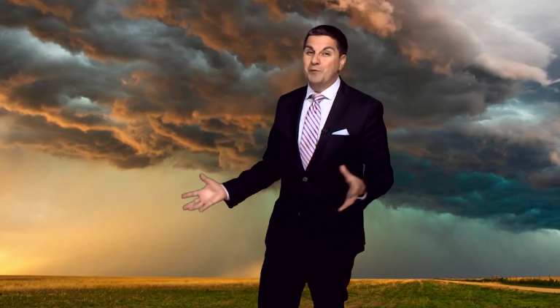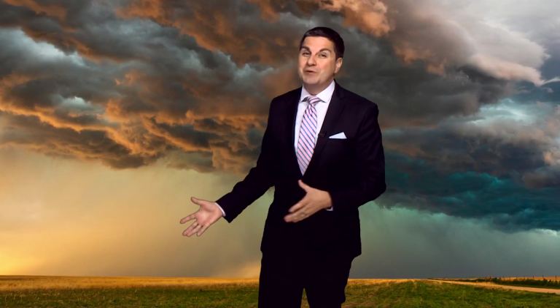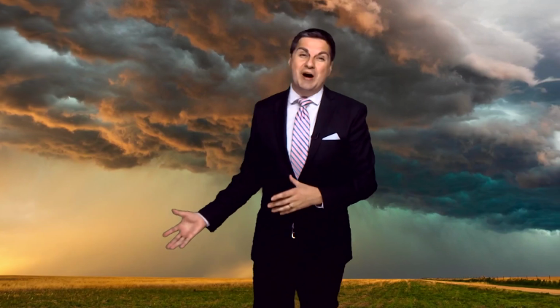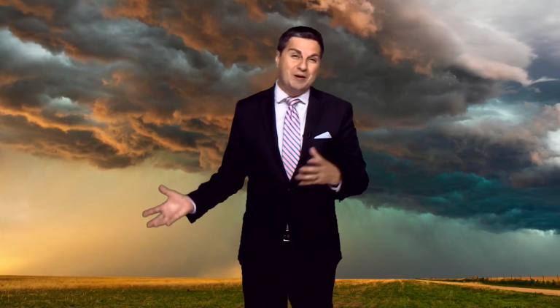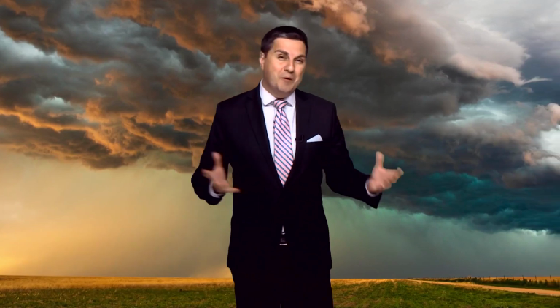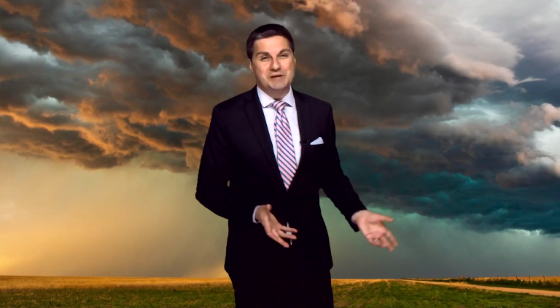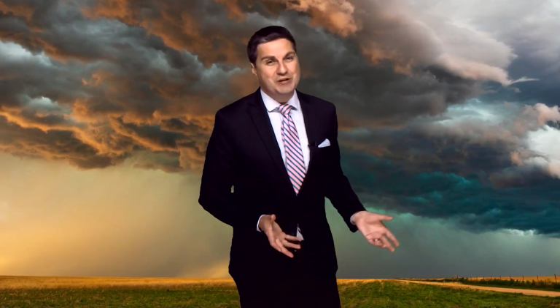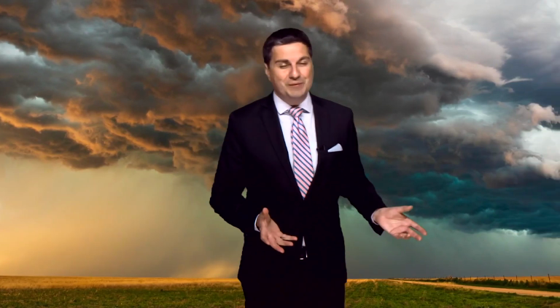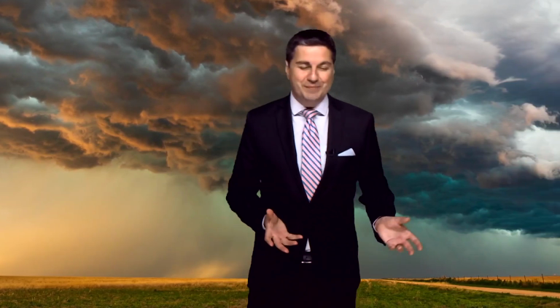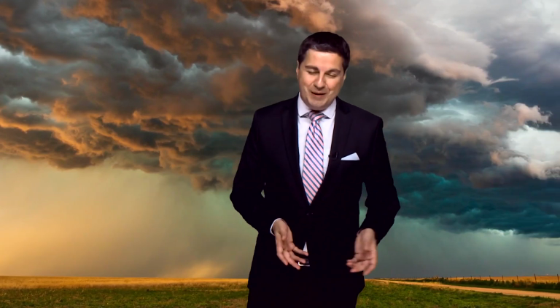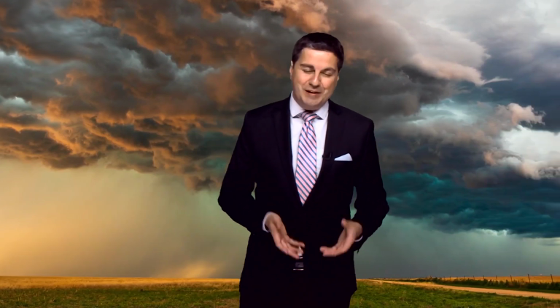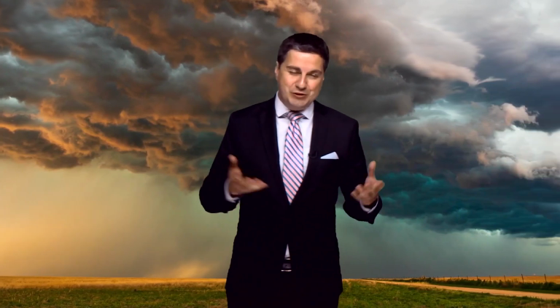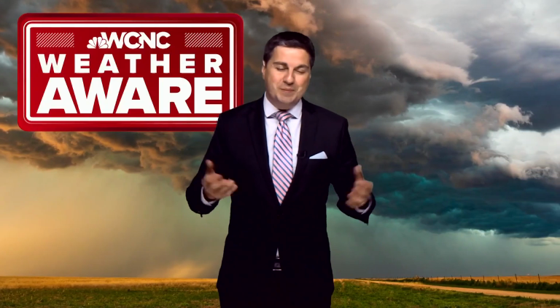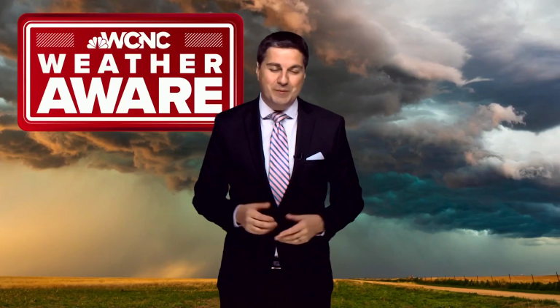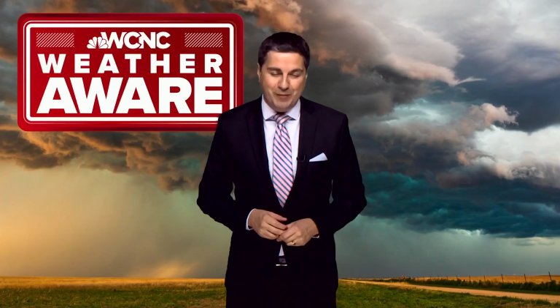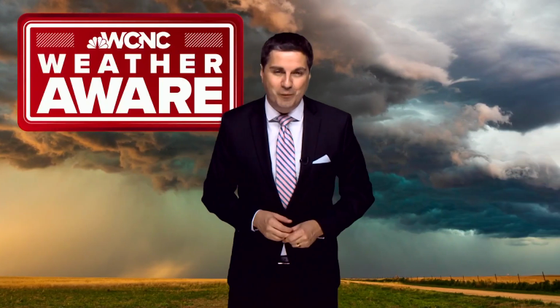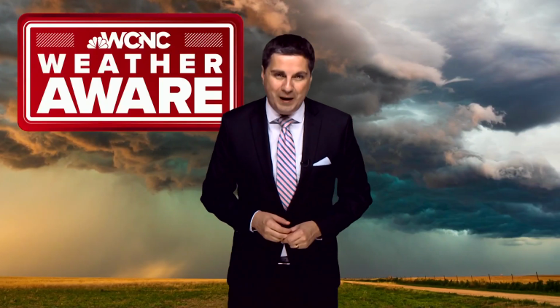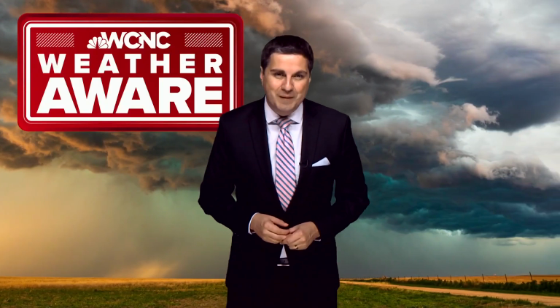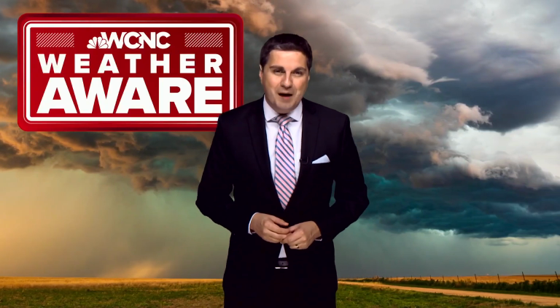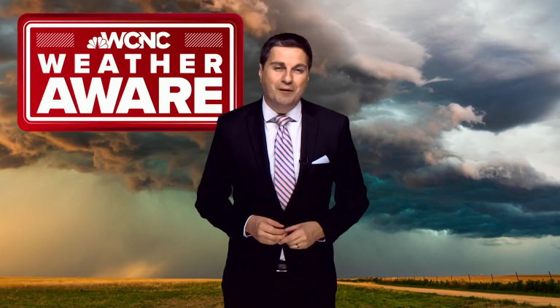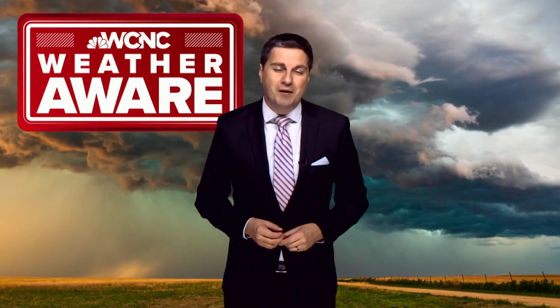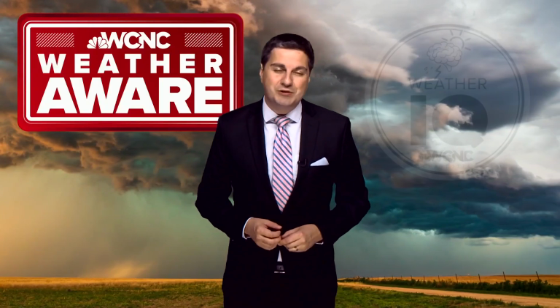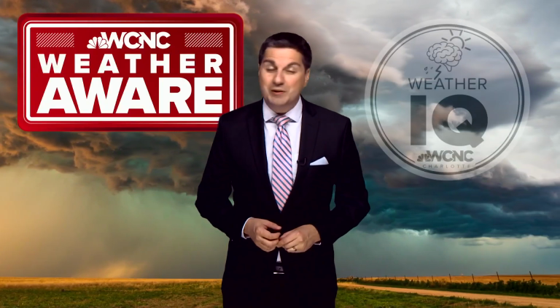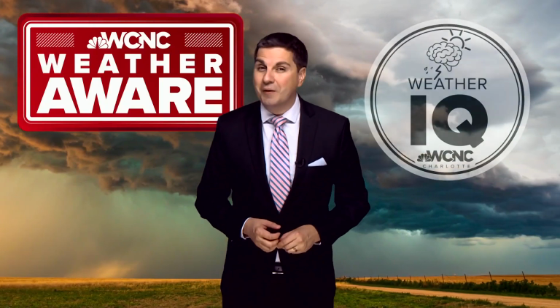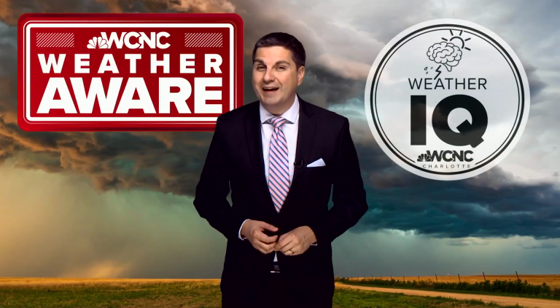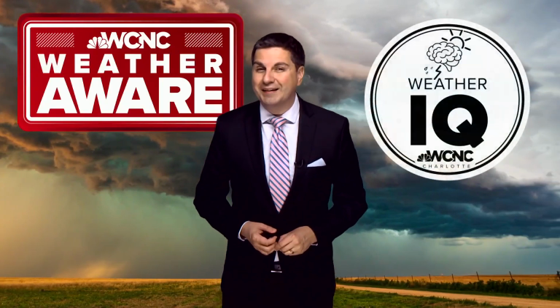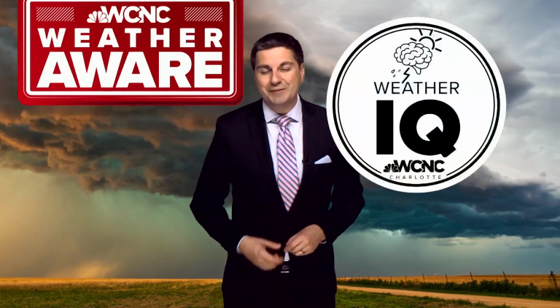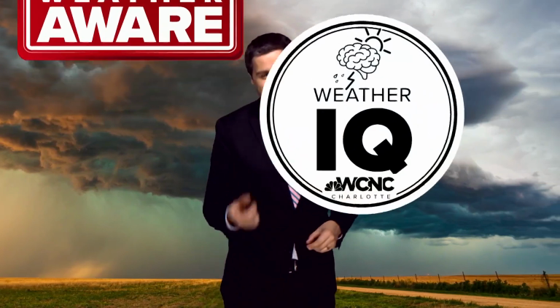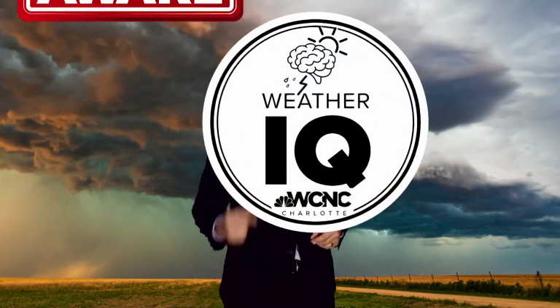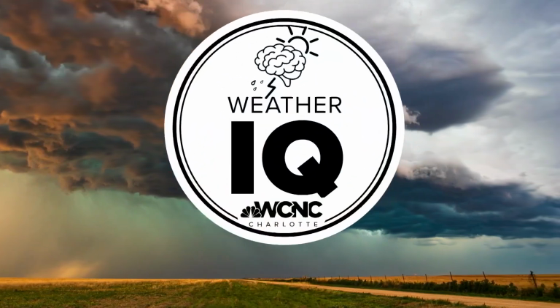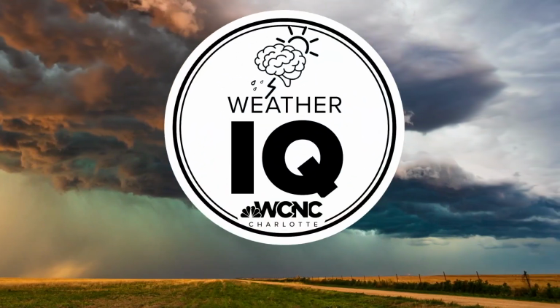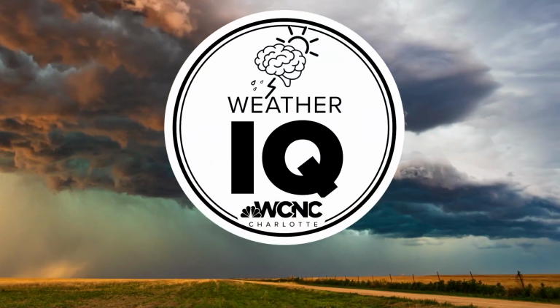So usually, whenever we're talking about wind shear, that means you should be weather aware. I'm meteorologist Chris Mulcahy with WCNC Charlotte.